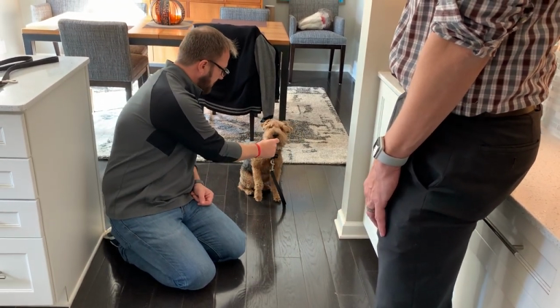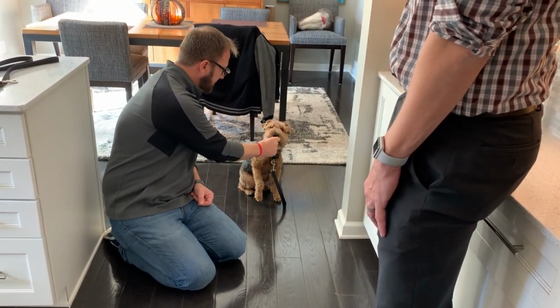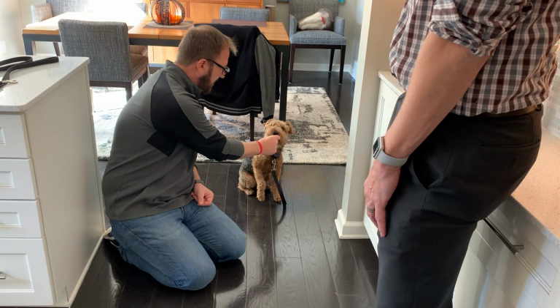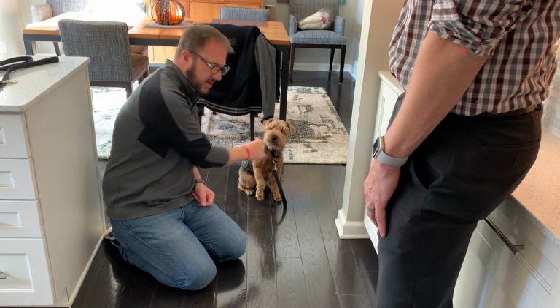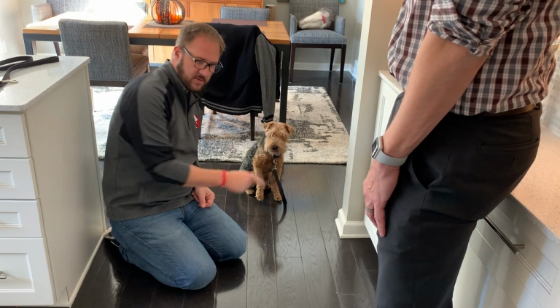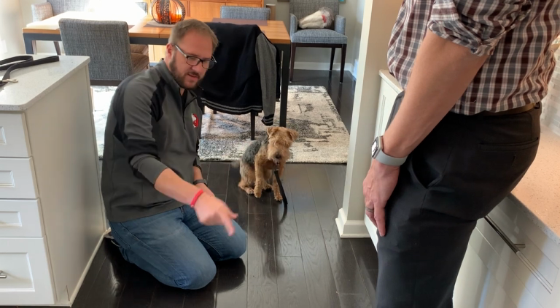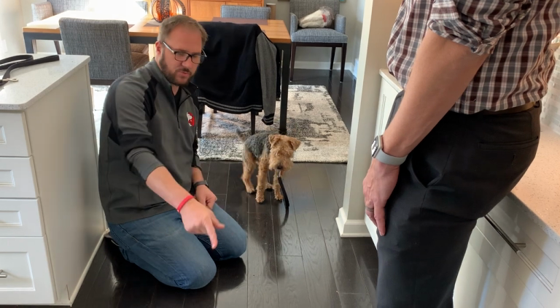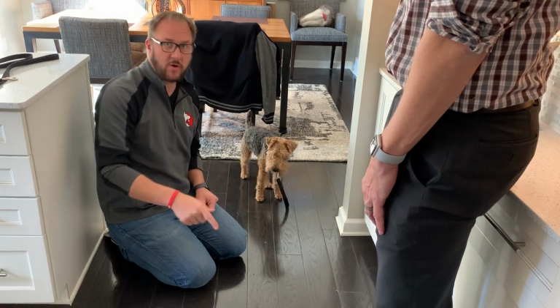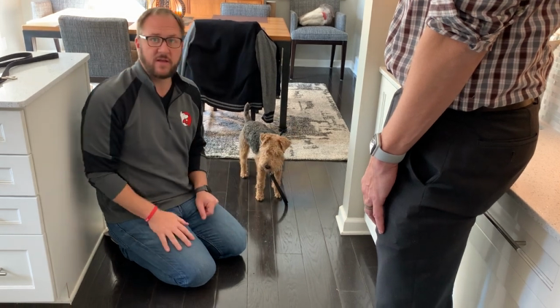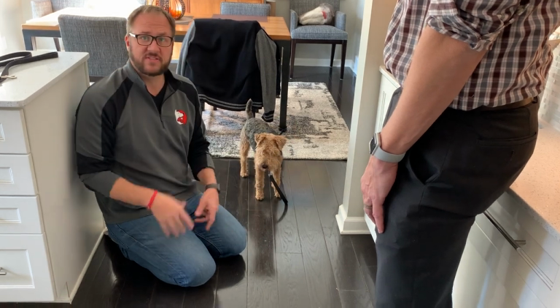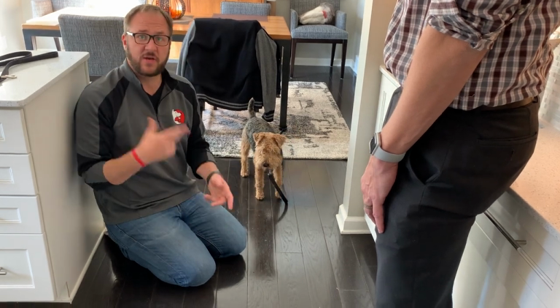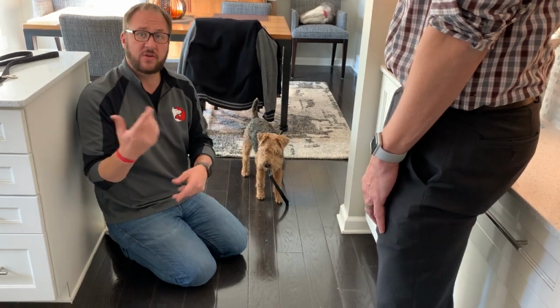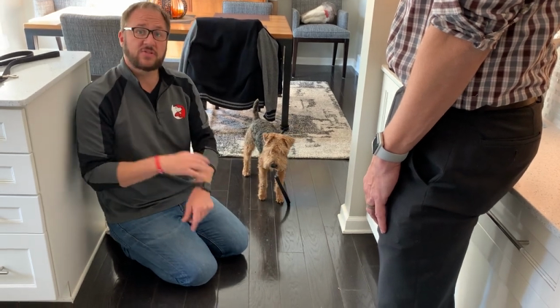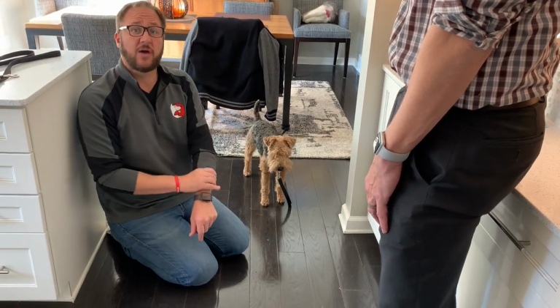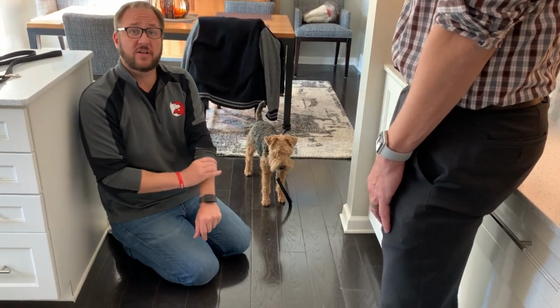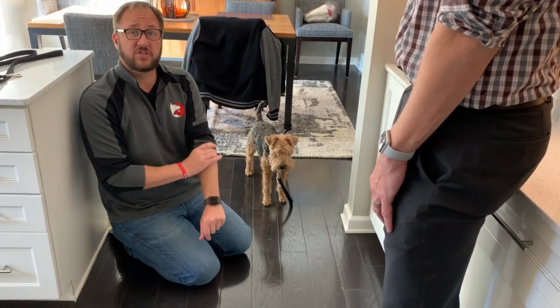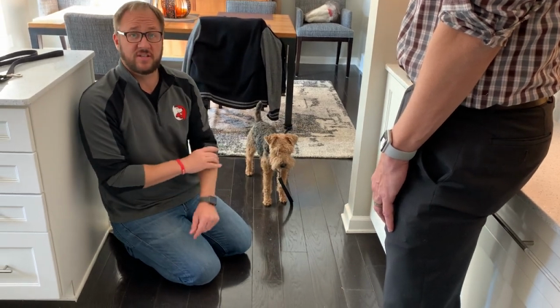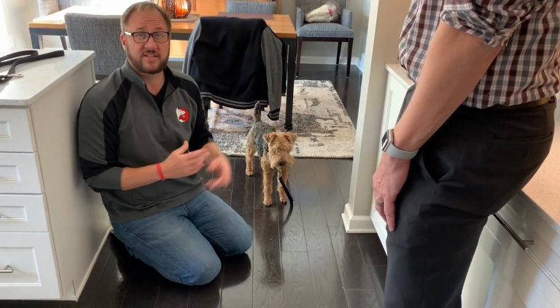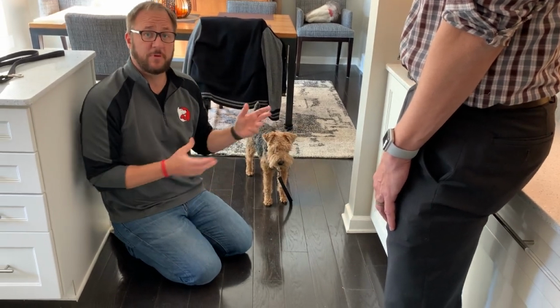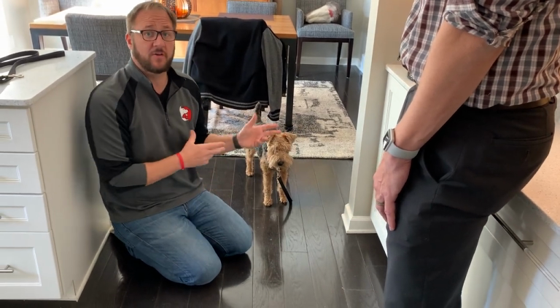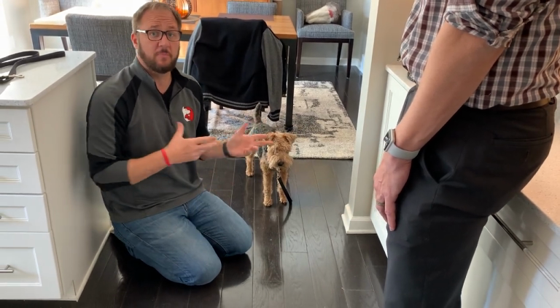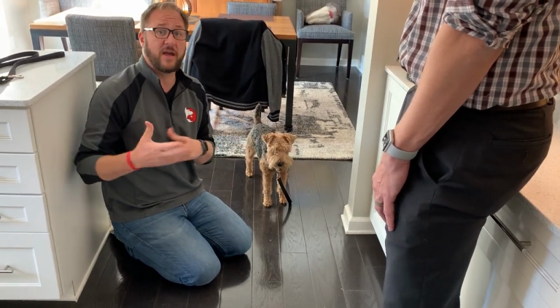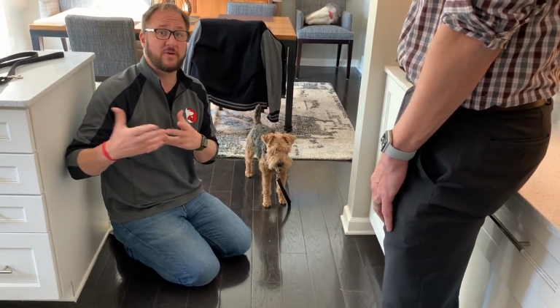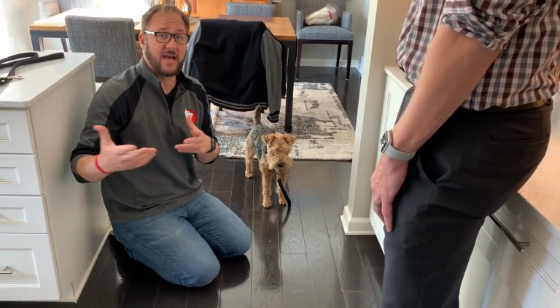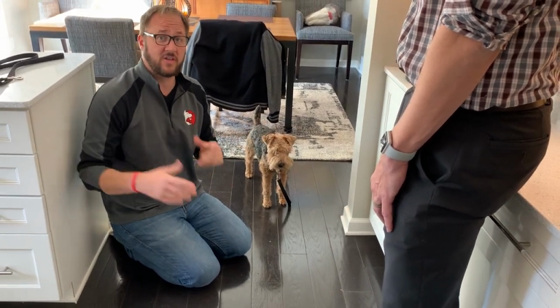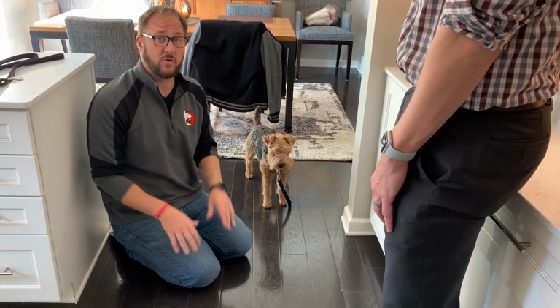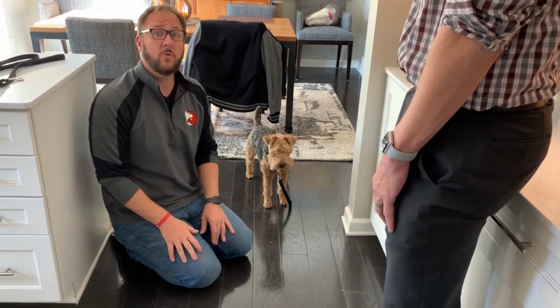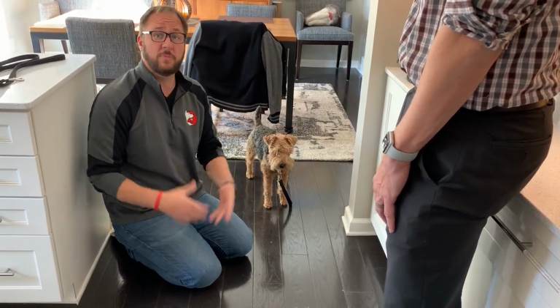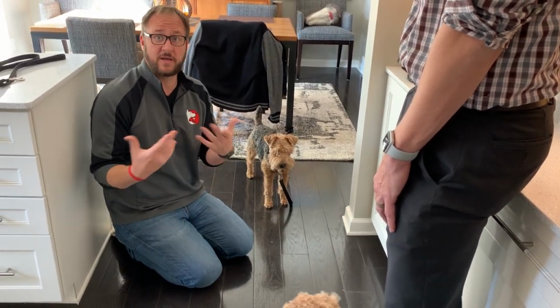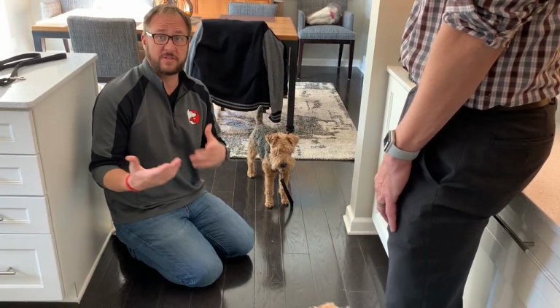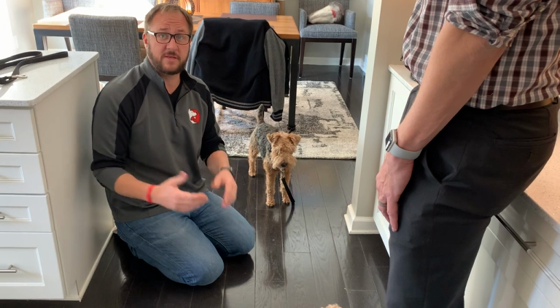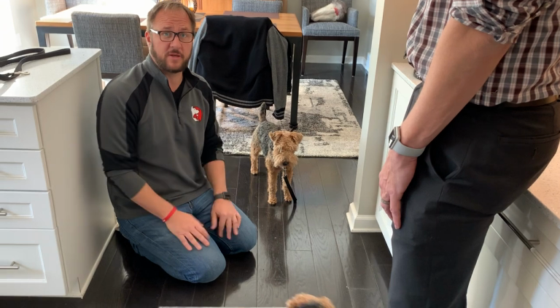This is Mary, that's Rhoda, and this is how you can use counter-conditioning to stop a dog from biting or attacking you when you pick up its sibling.